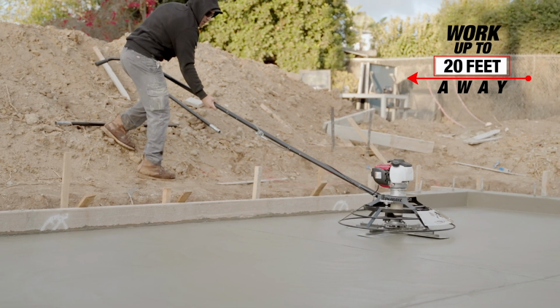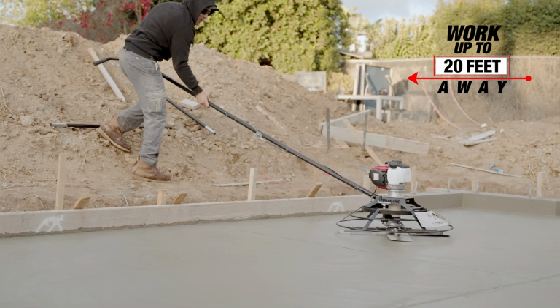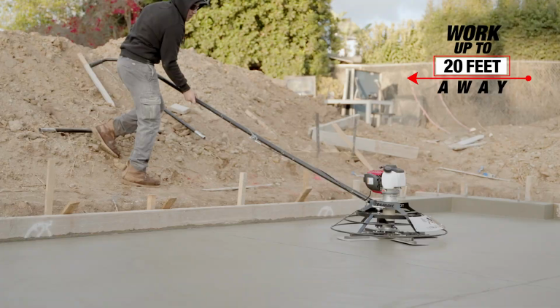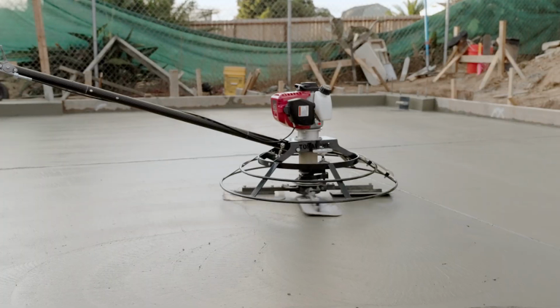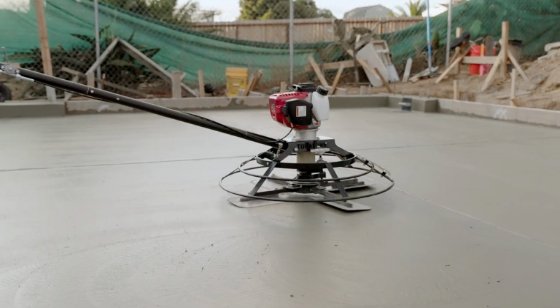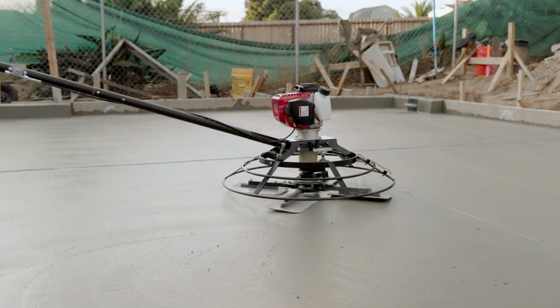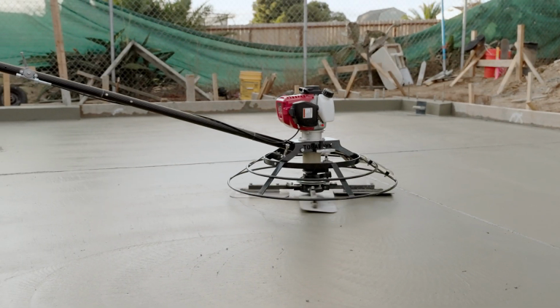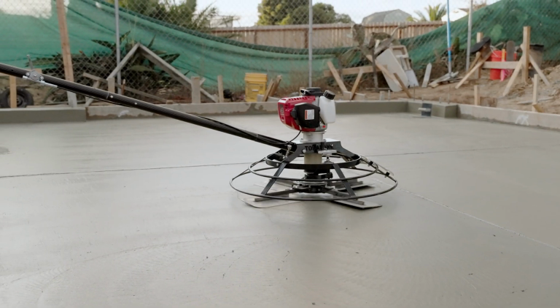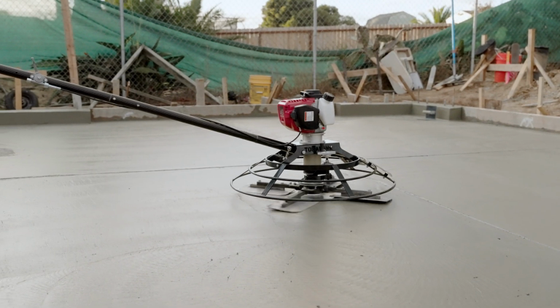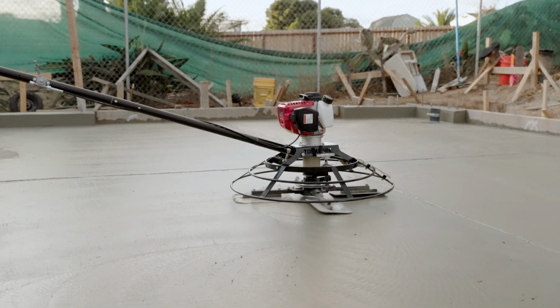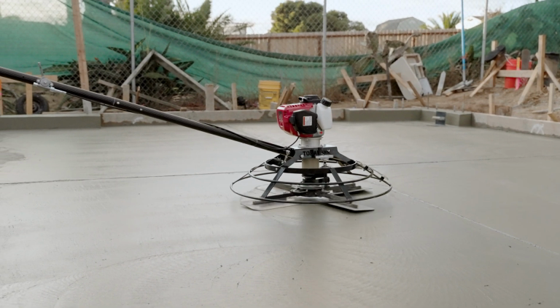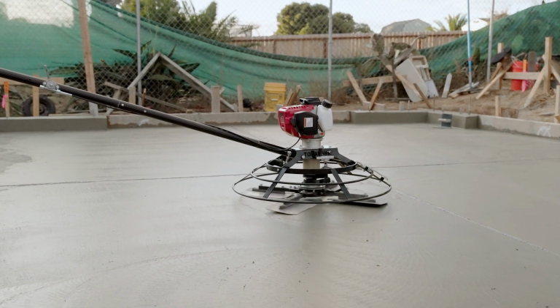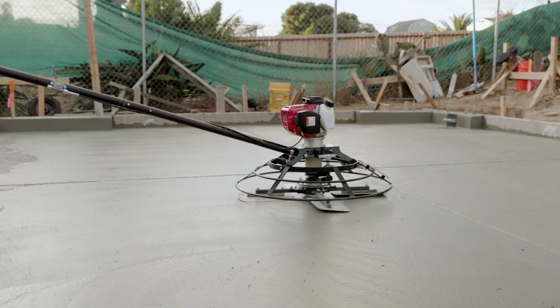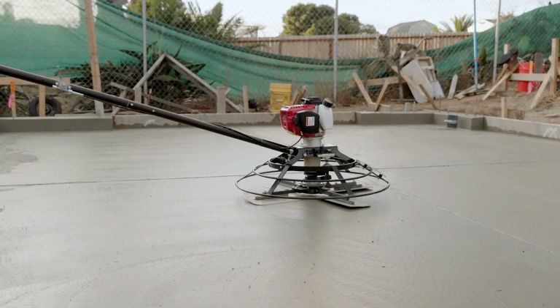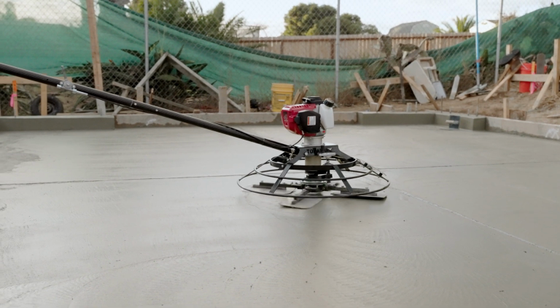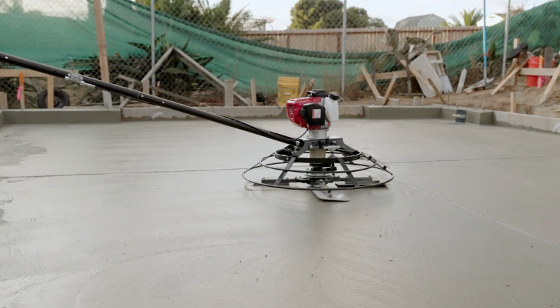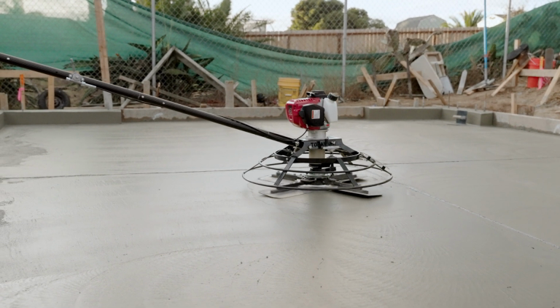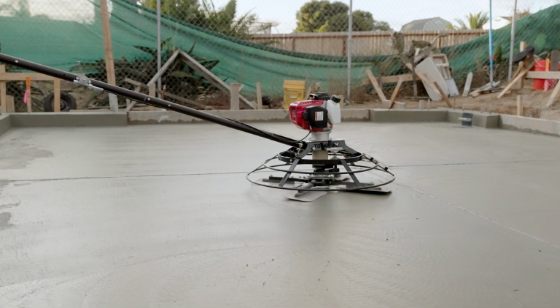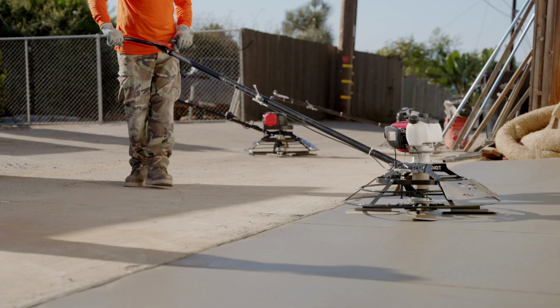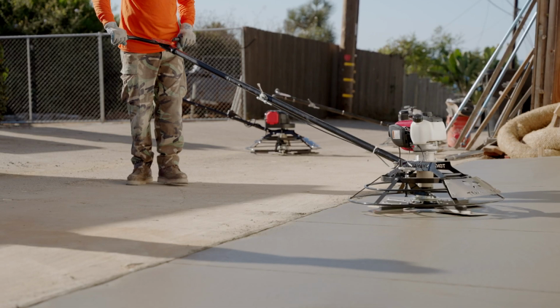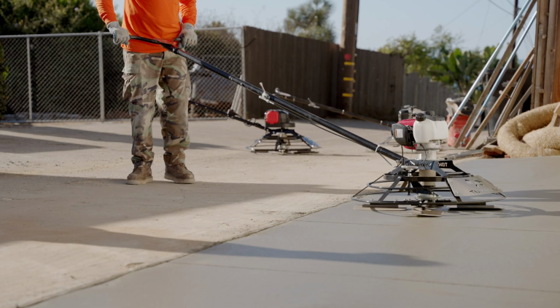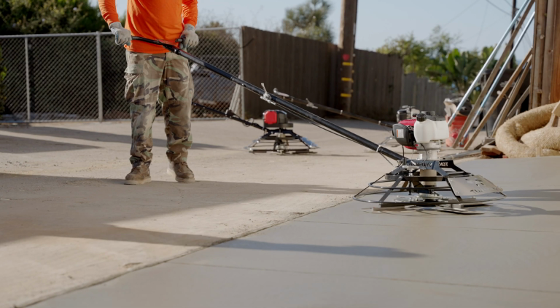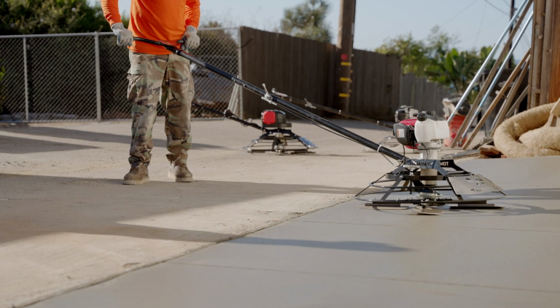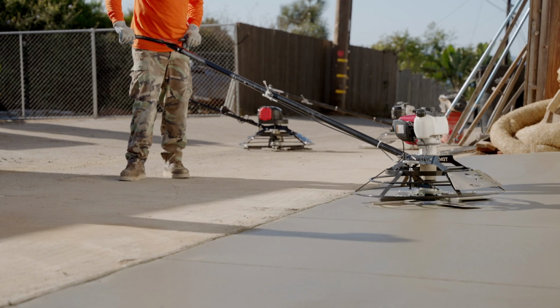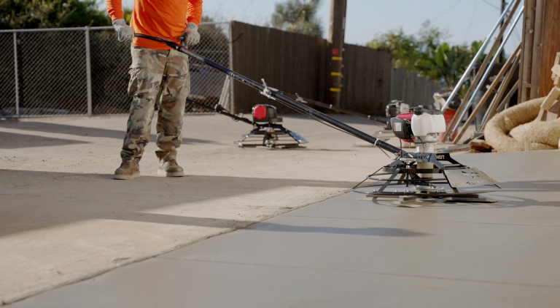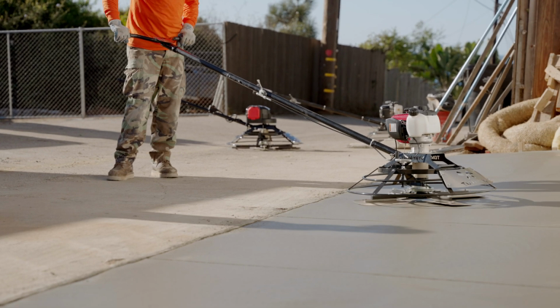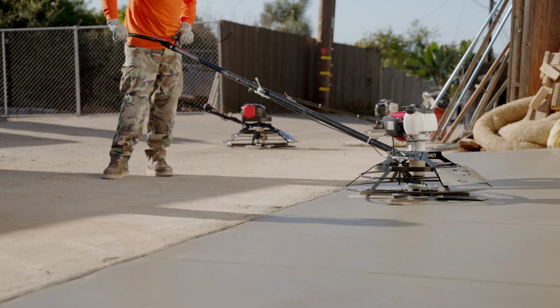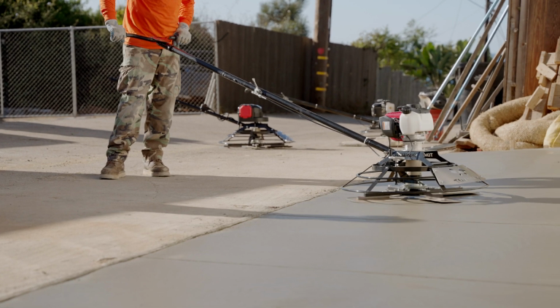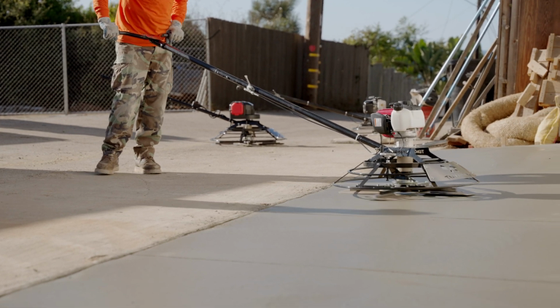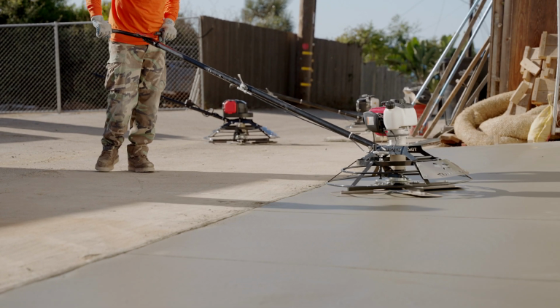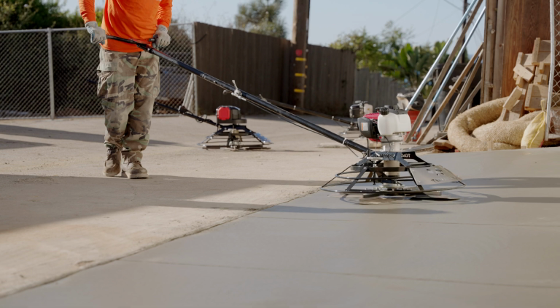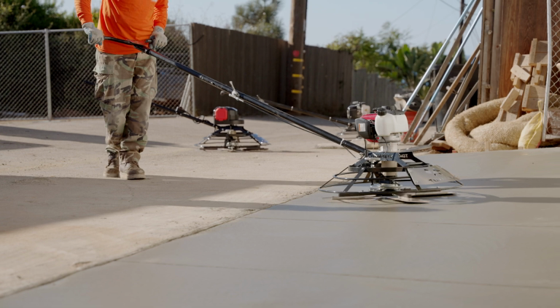Plus, with its easy directional steering, you can achieve precise movement by moving the handle from top to bottom.